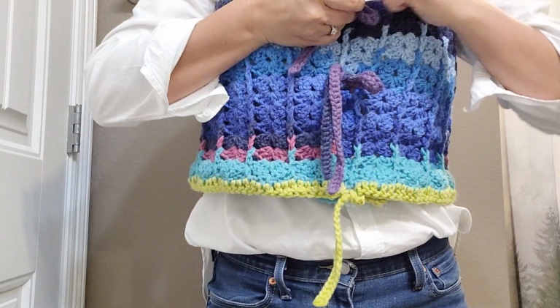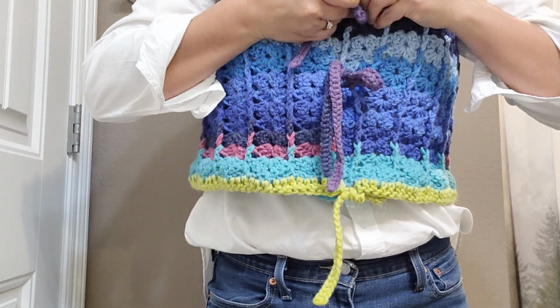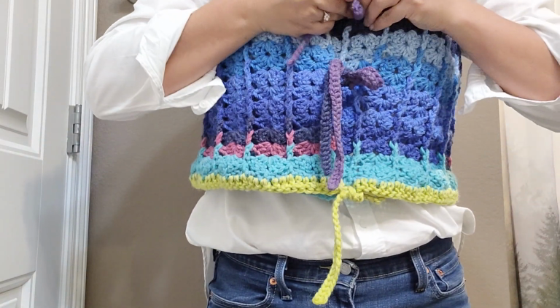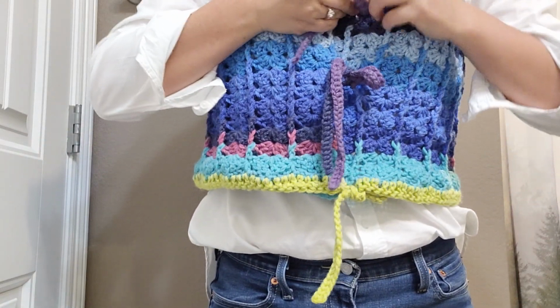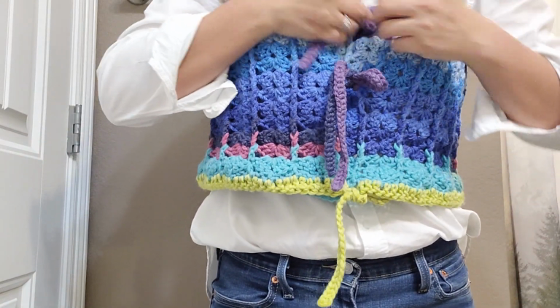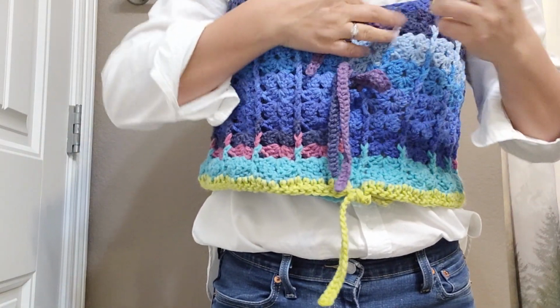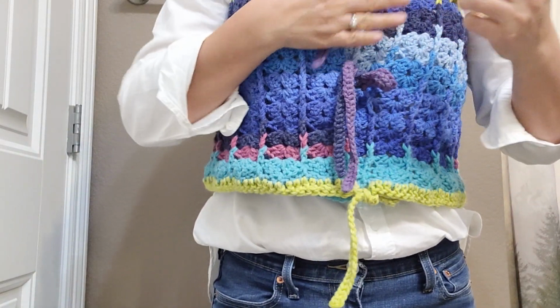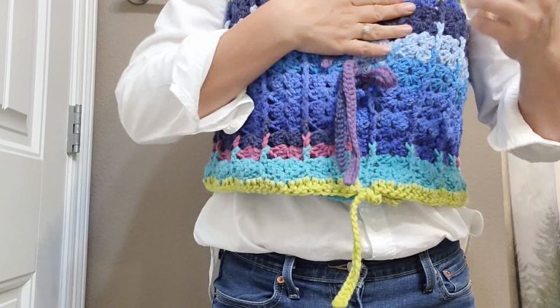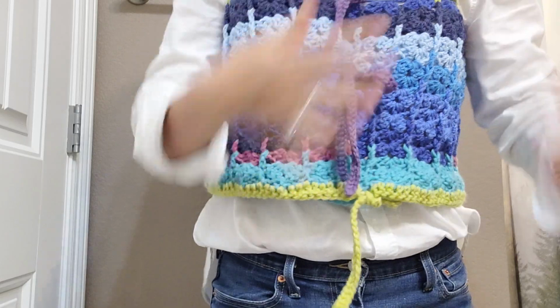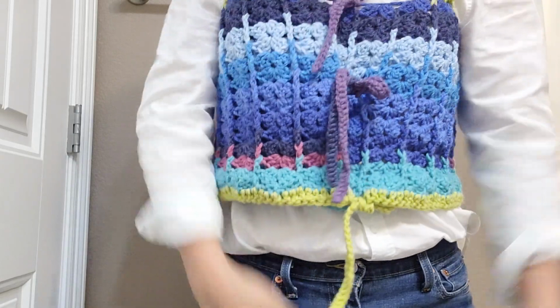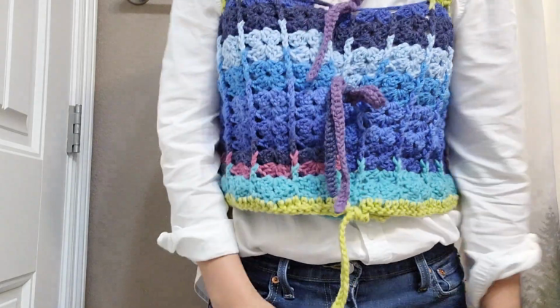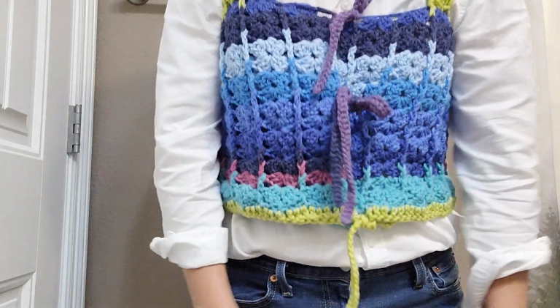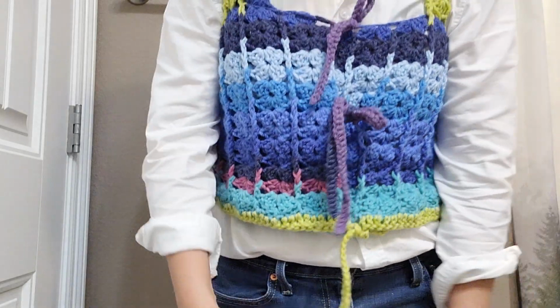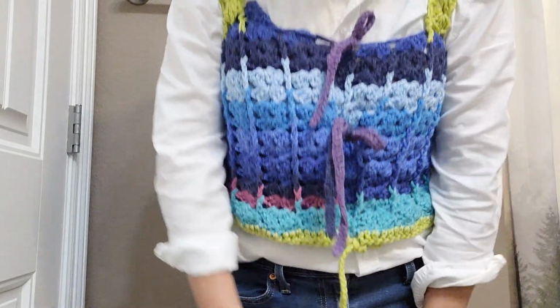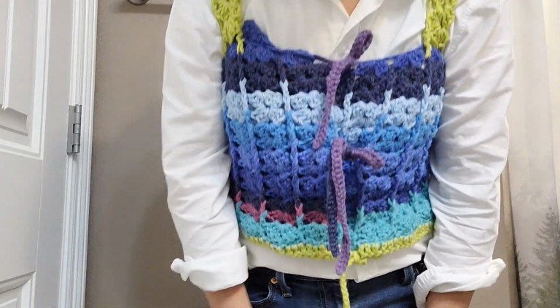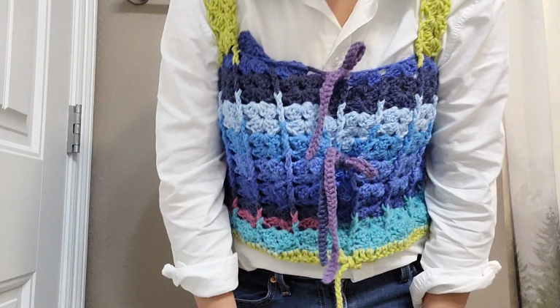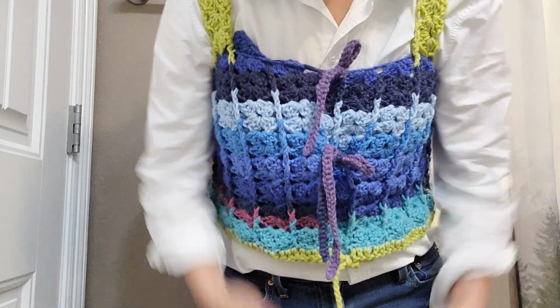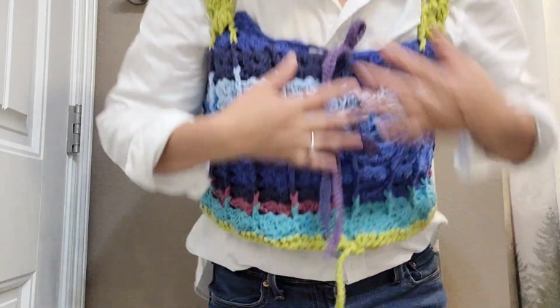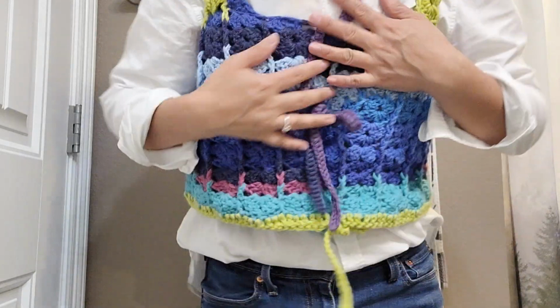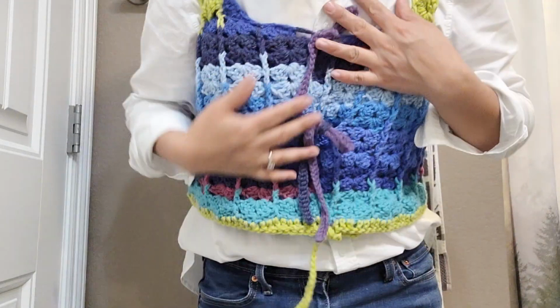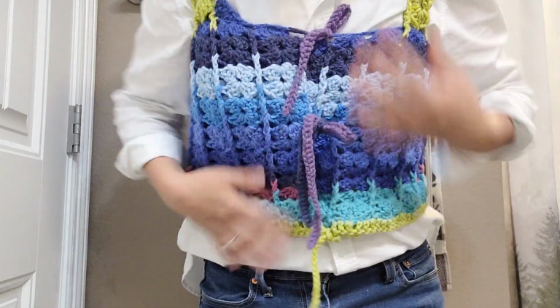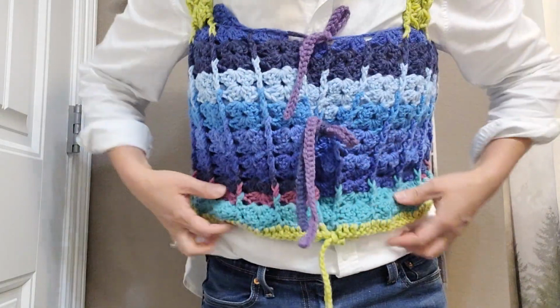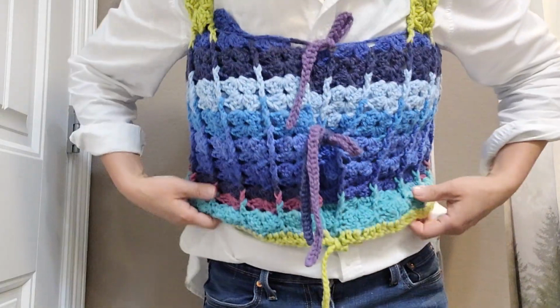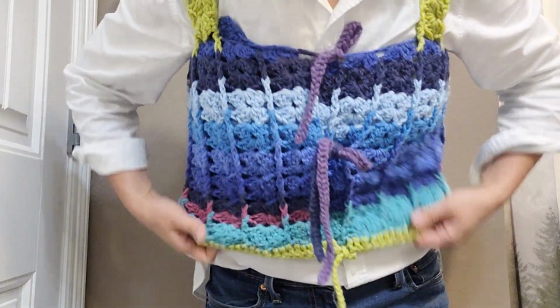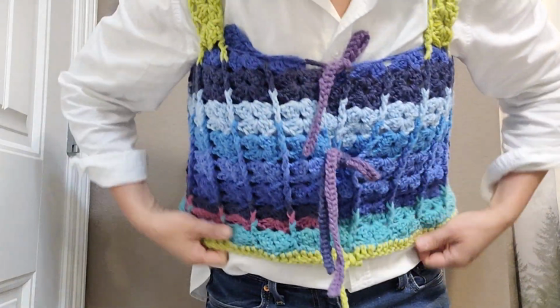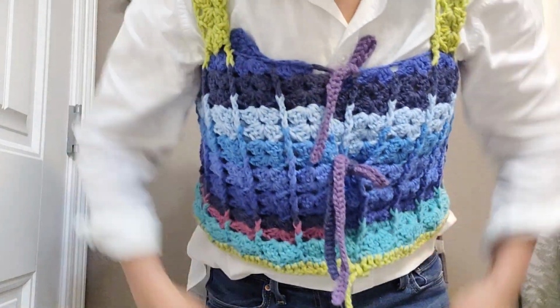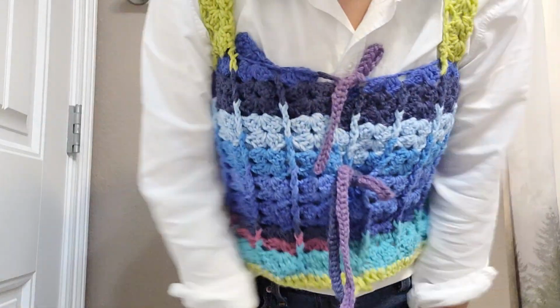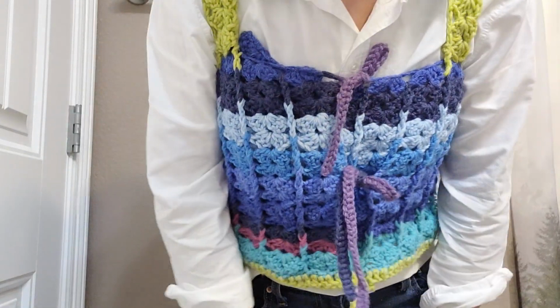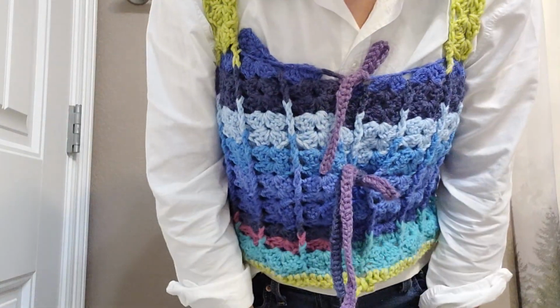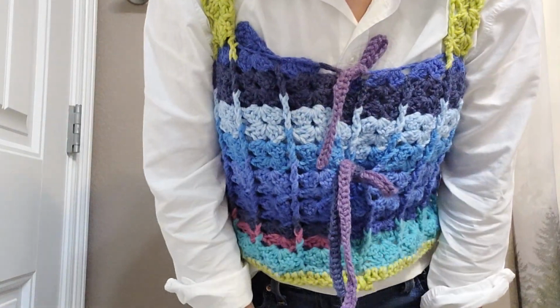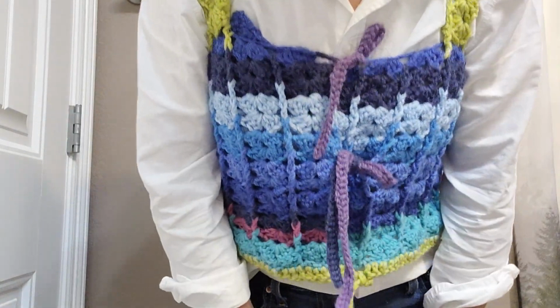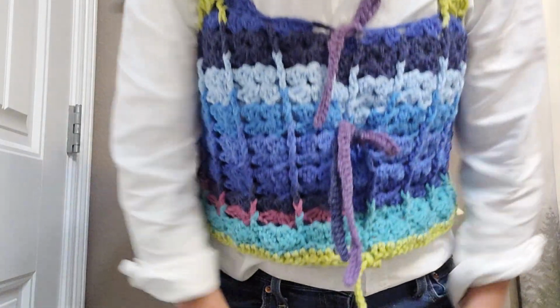So yeah, I turned on the camera again. Thank you for watching everyone, bye!